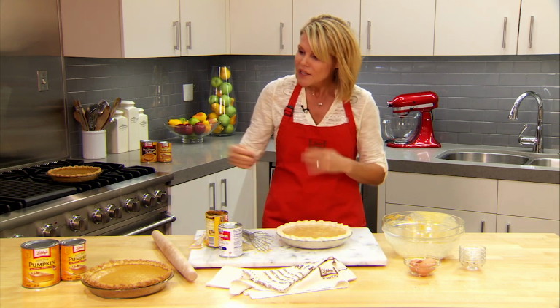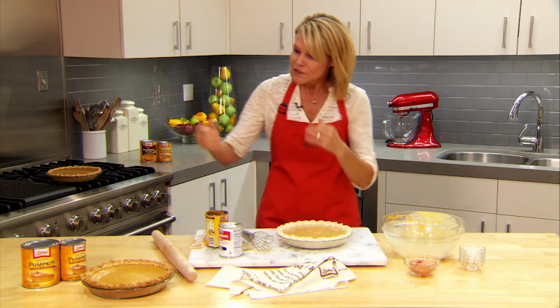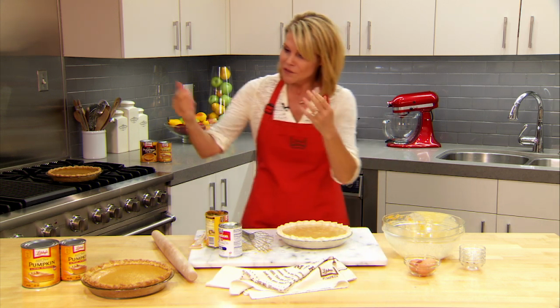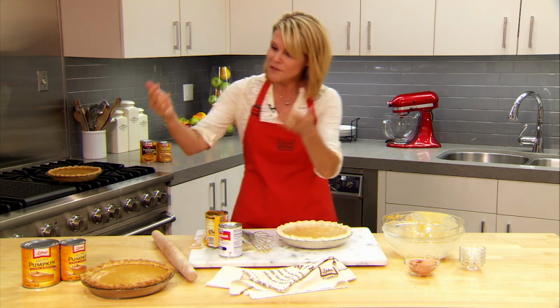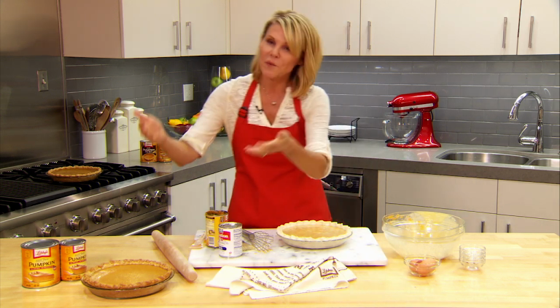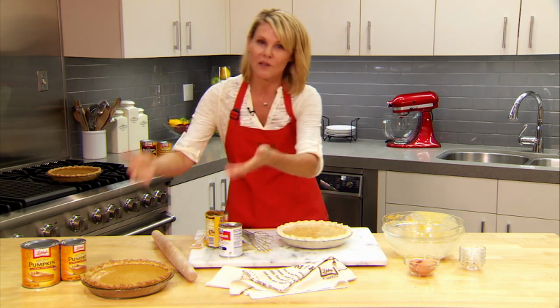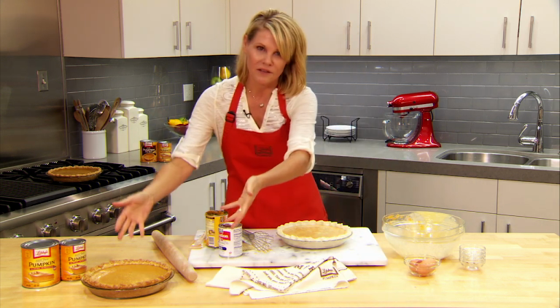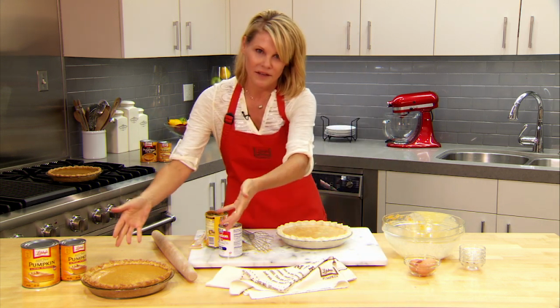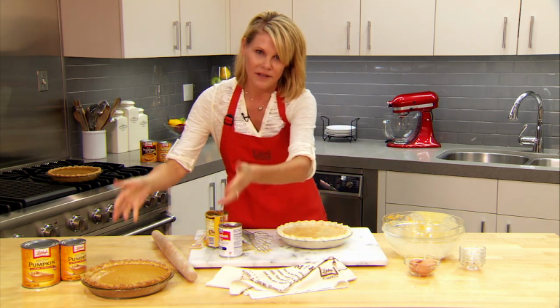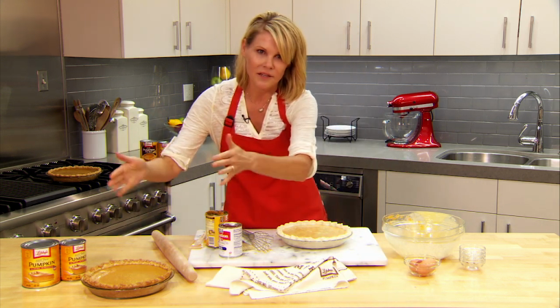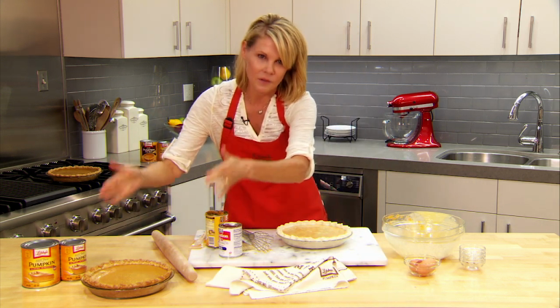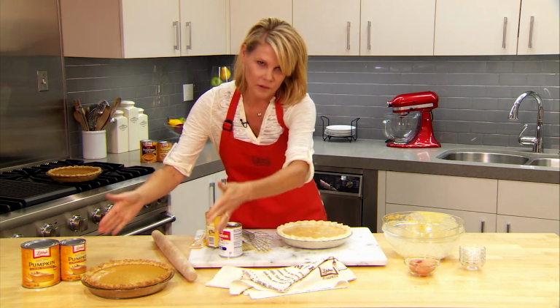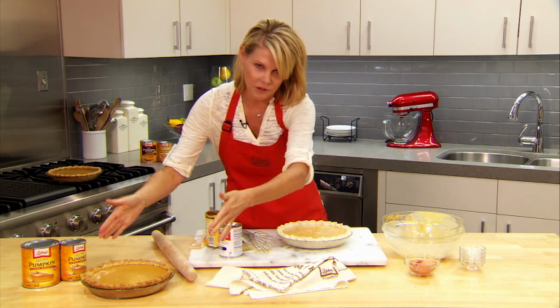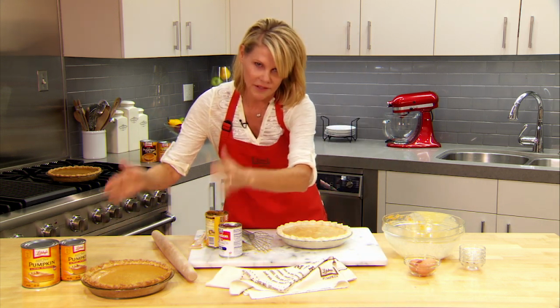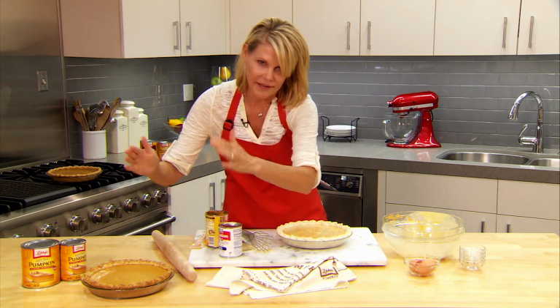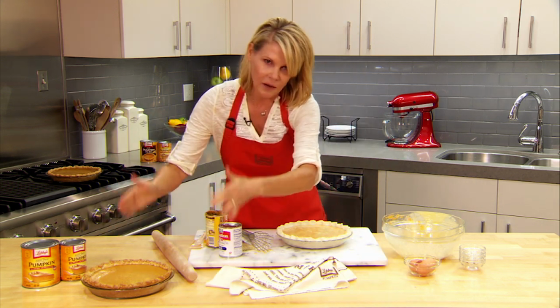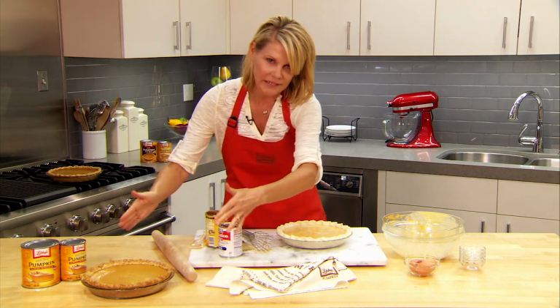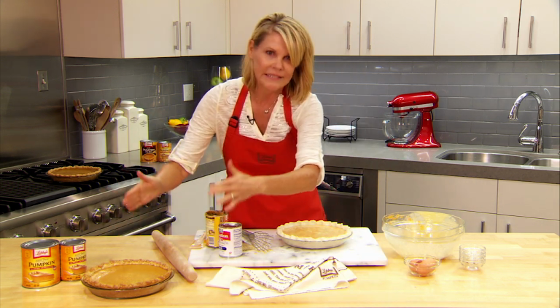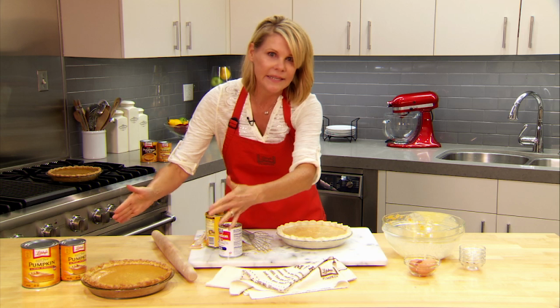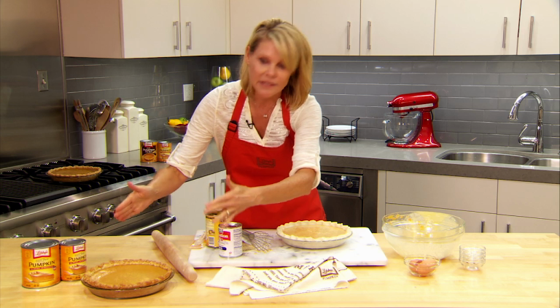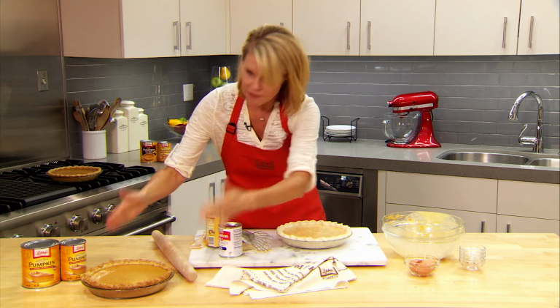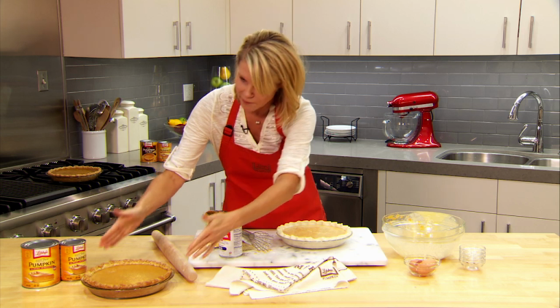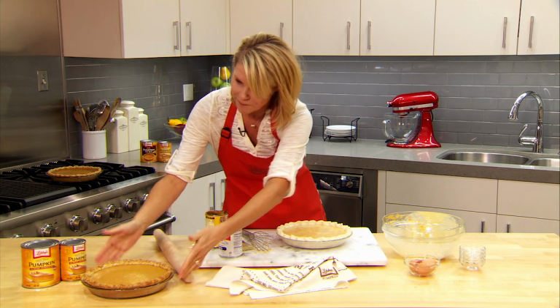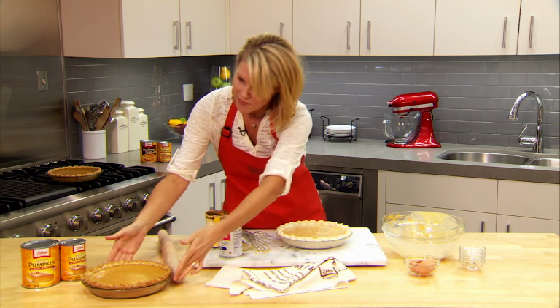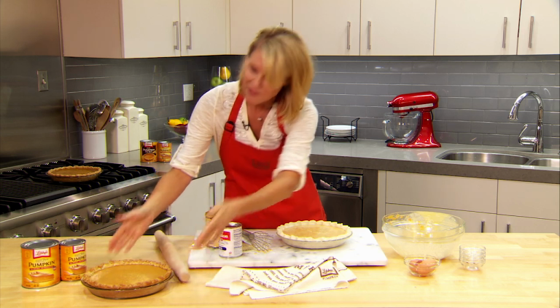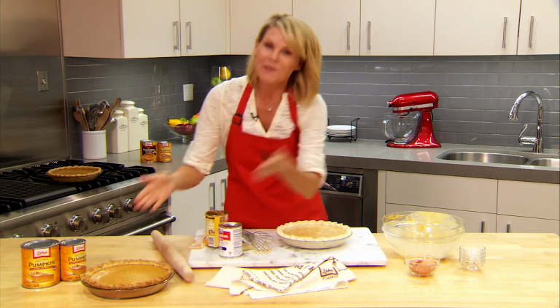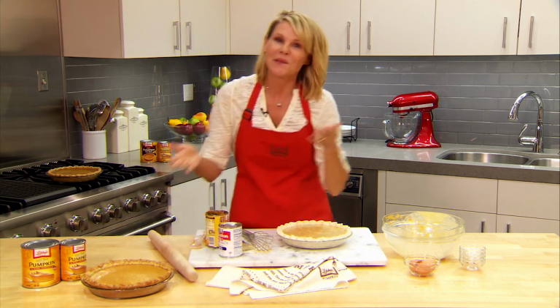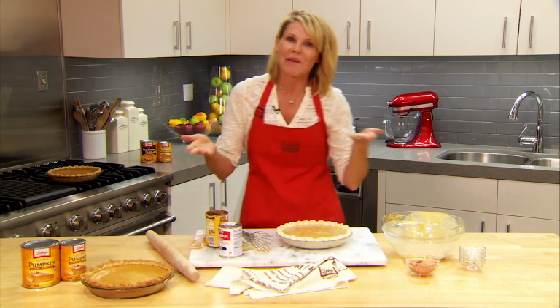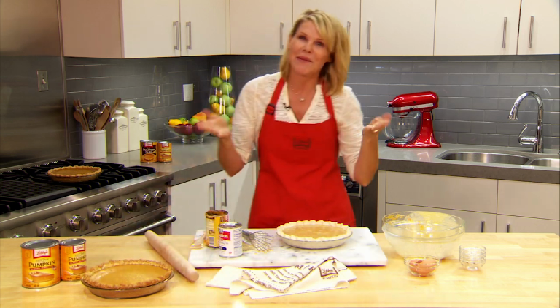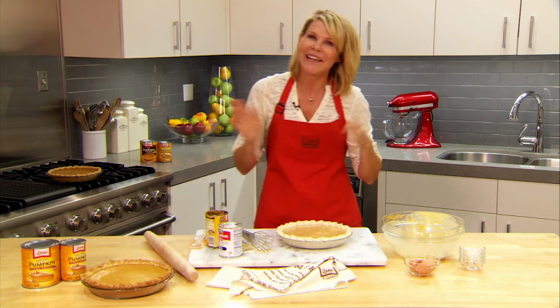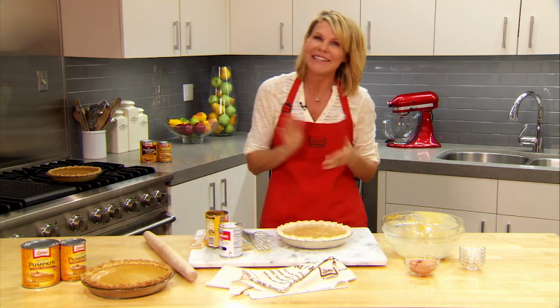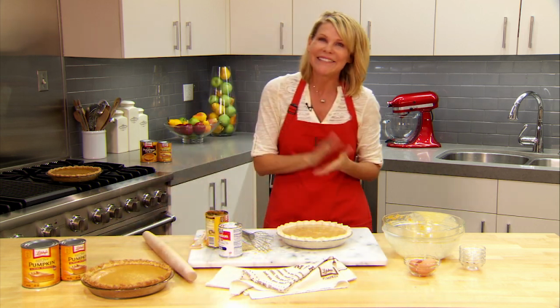This is what it looks like — it is gorgeous and I cannot wait to dig into this one. Happy baking!